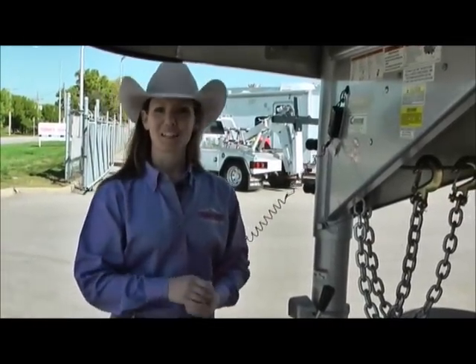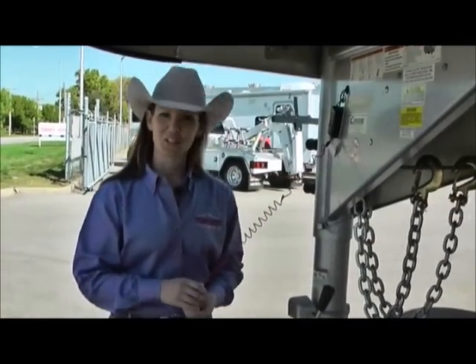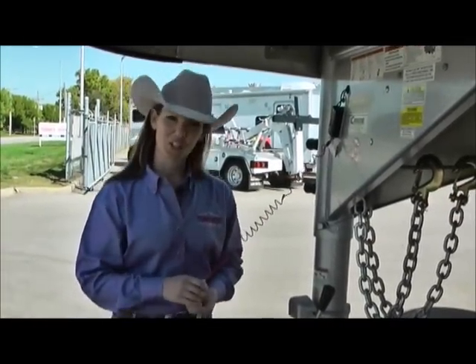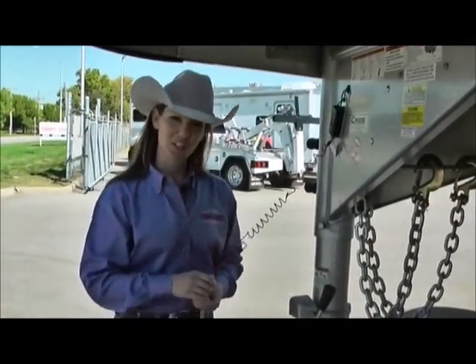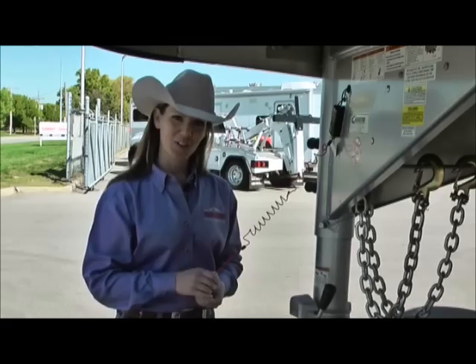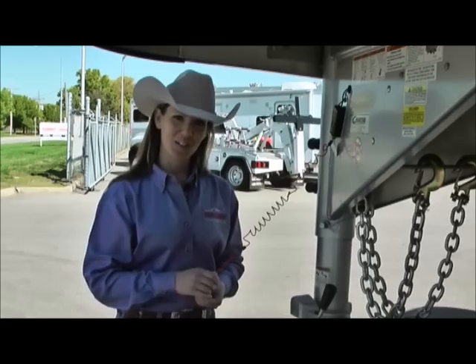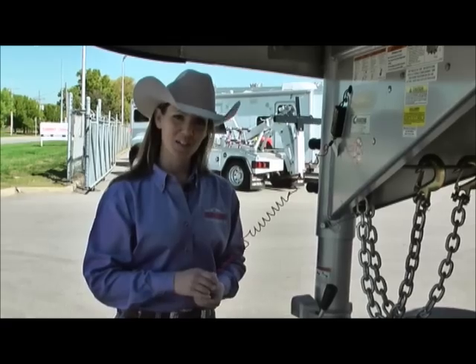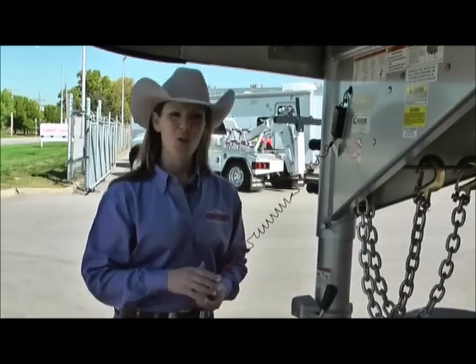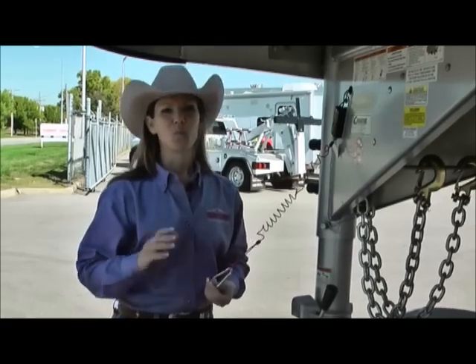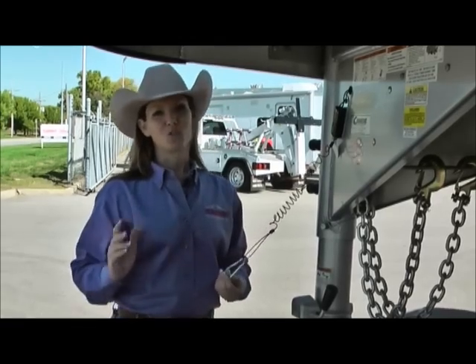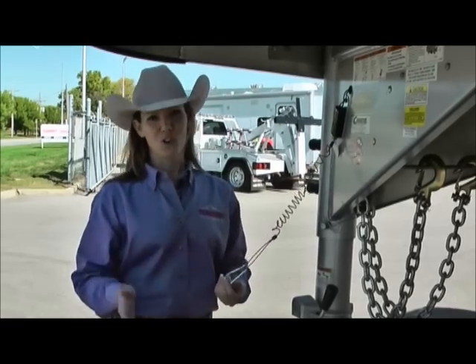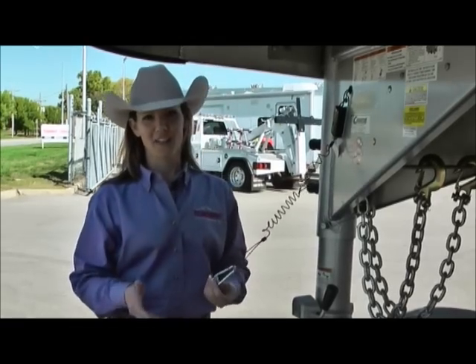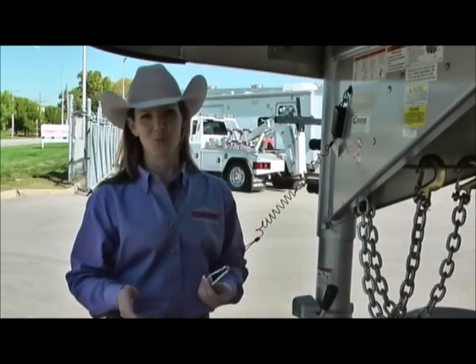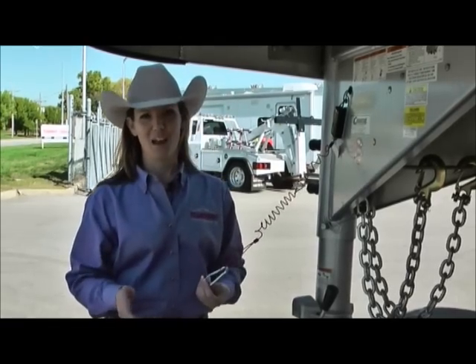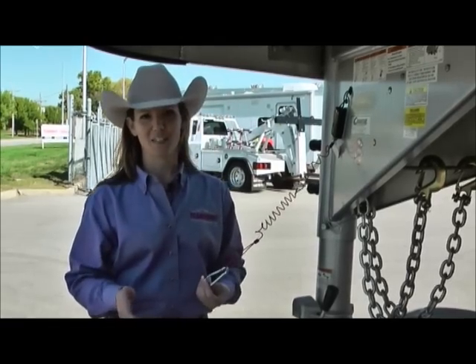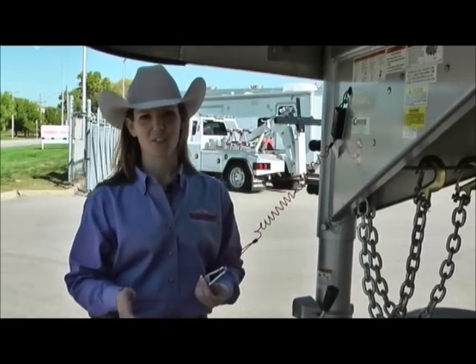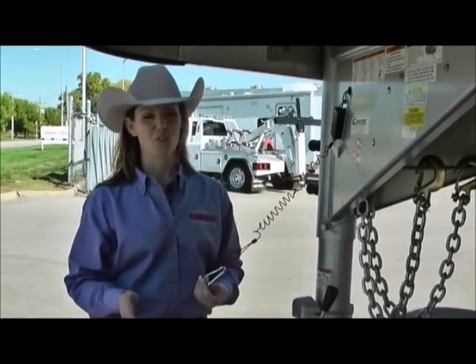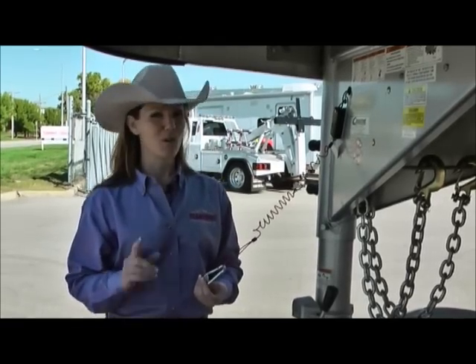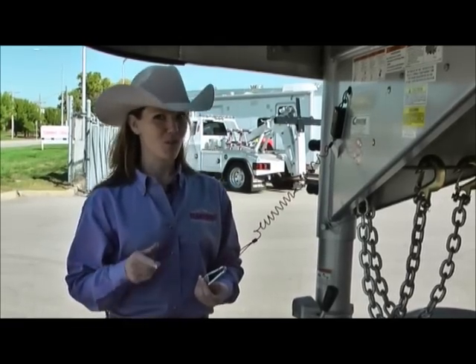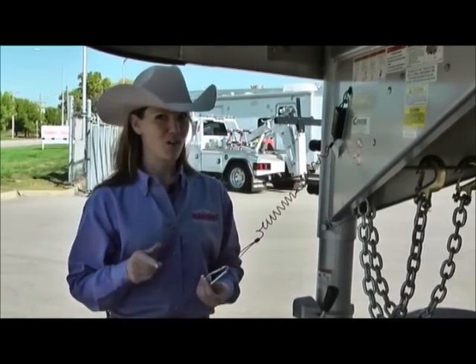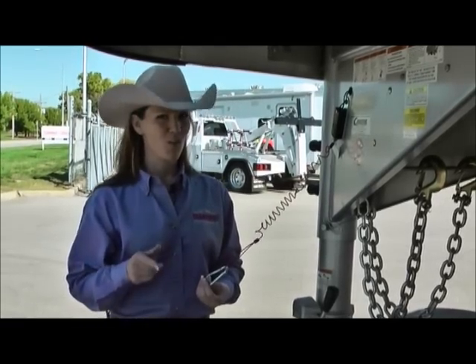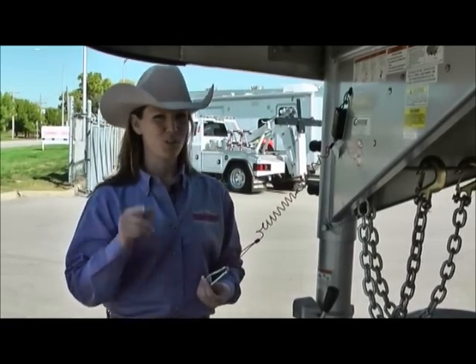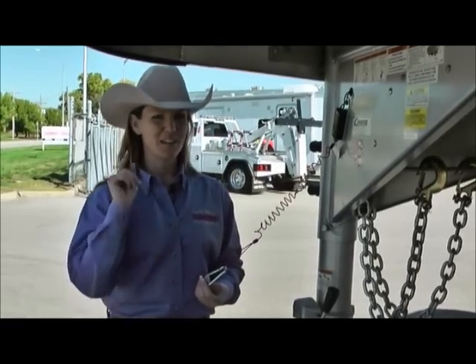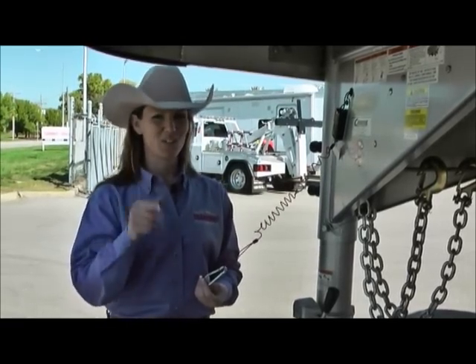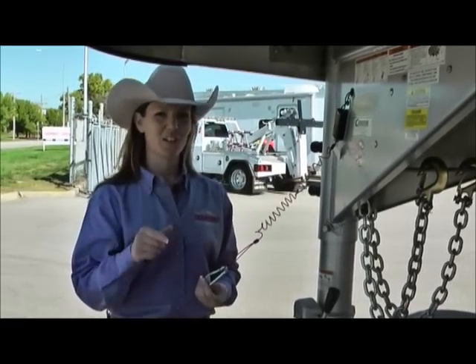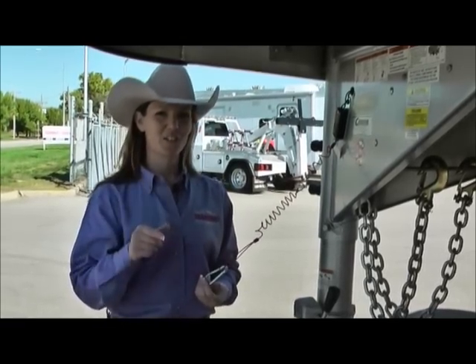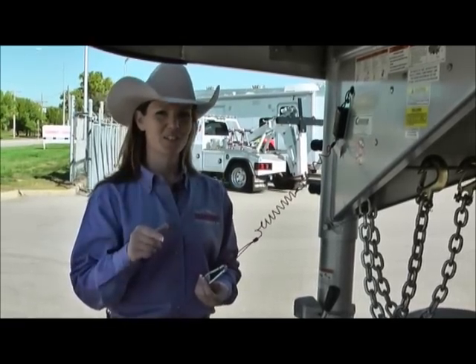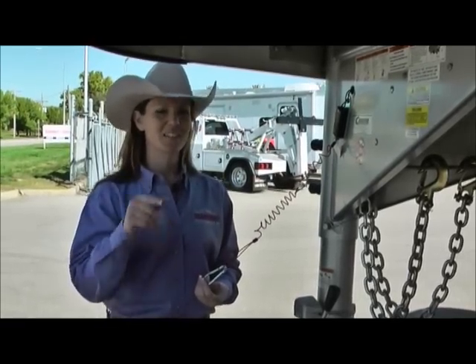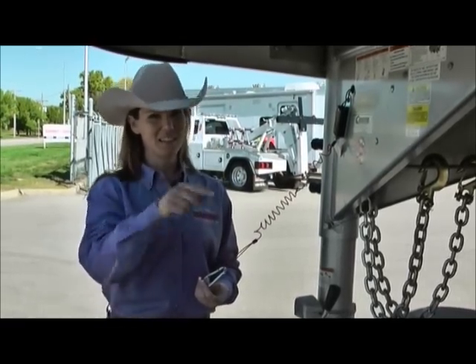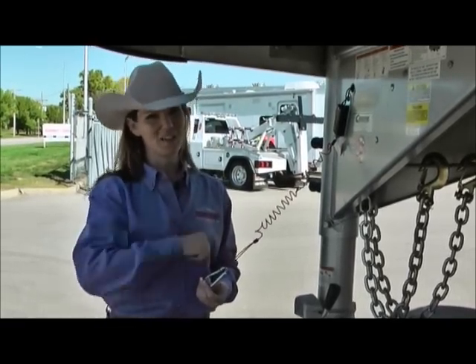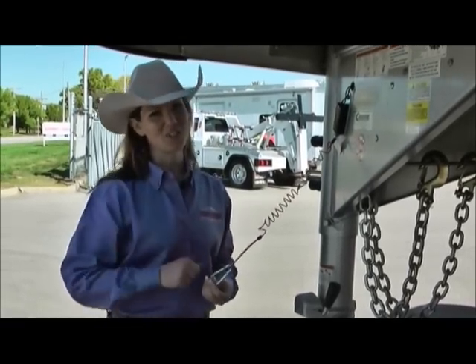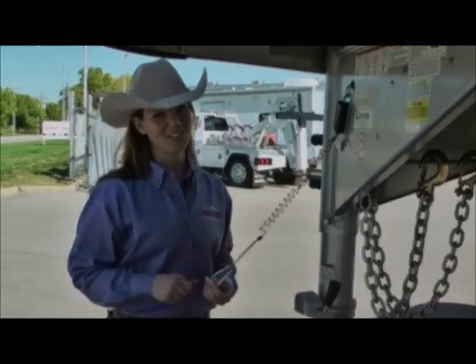Again, it's Tricia Killian with TransWest. Remember, when you think of trailers, think of Tricia.